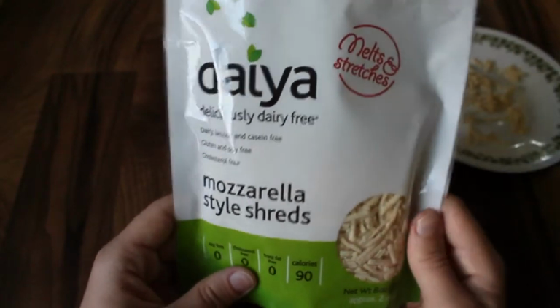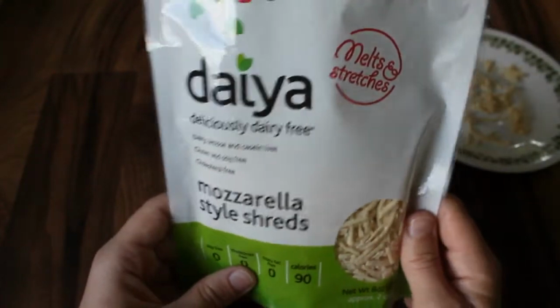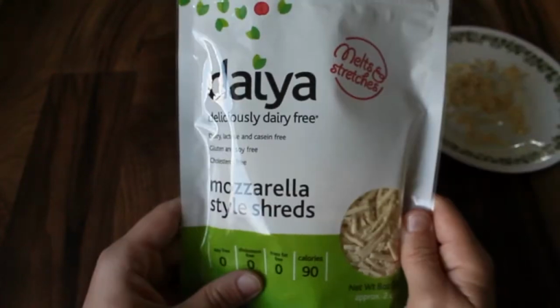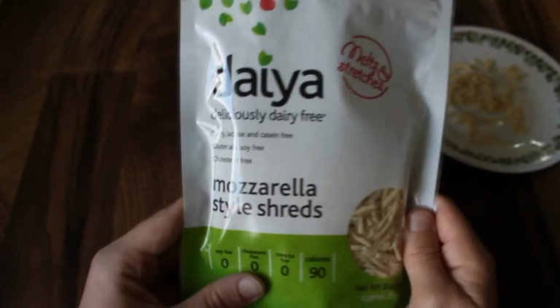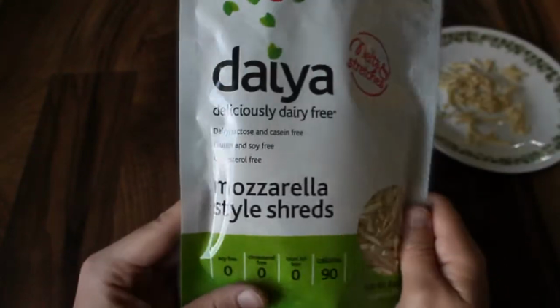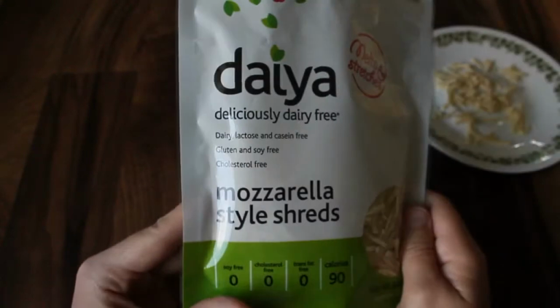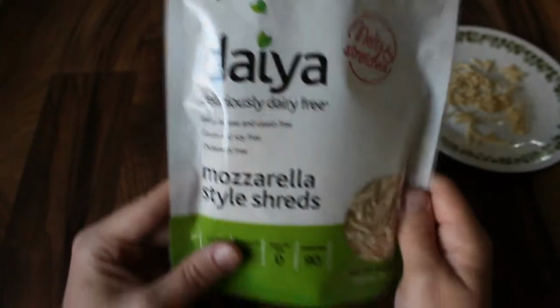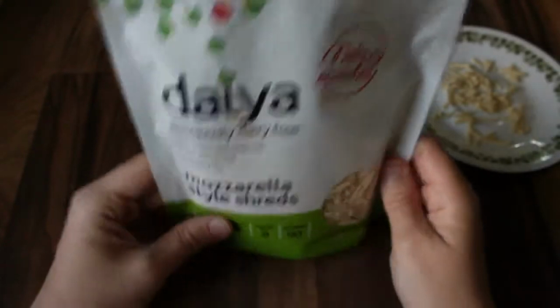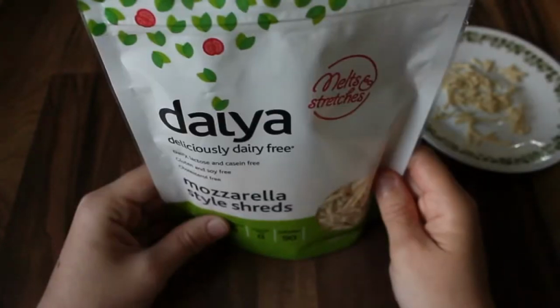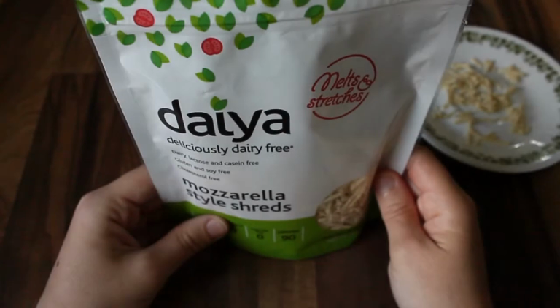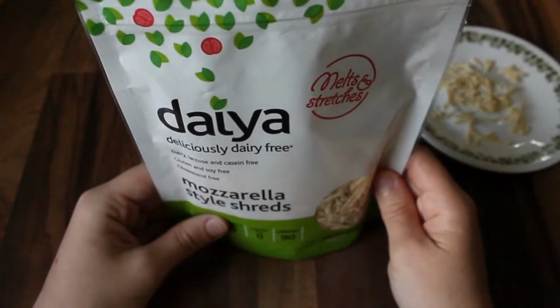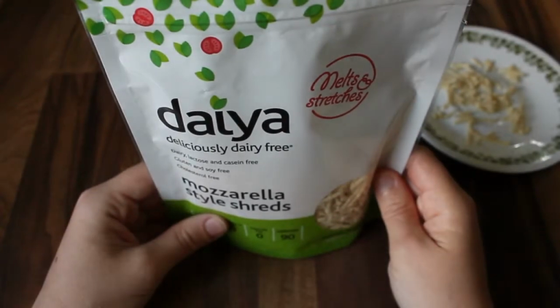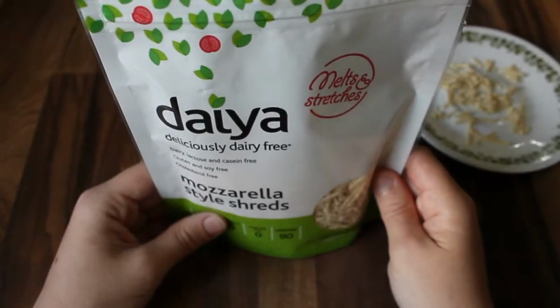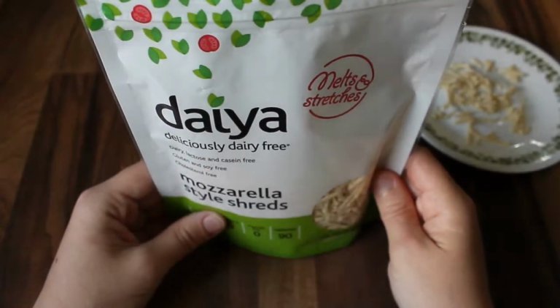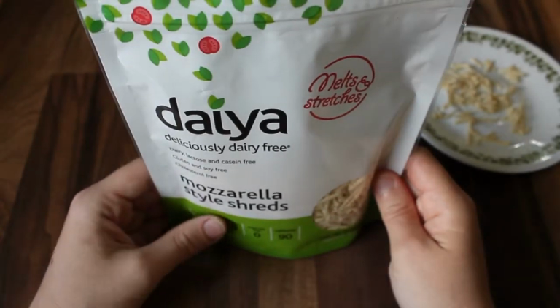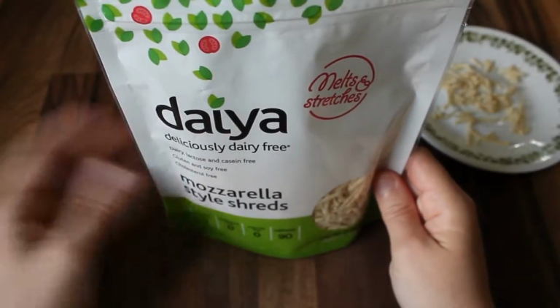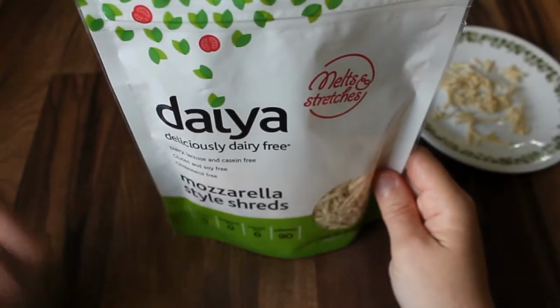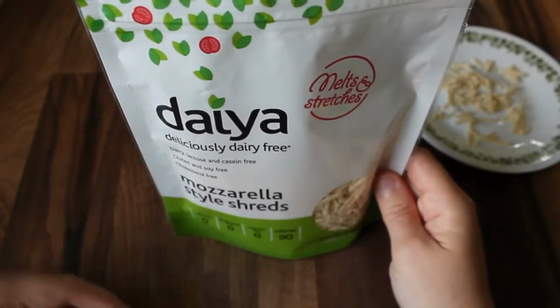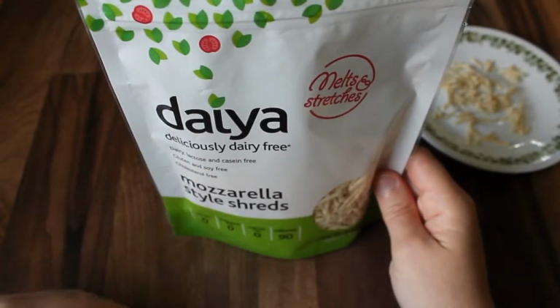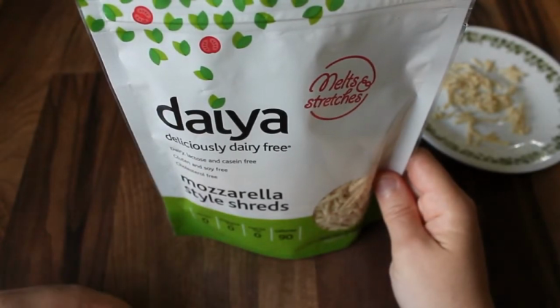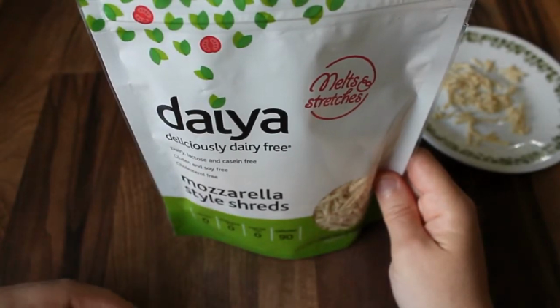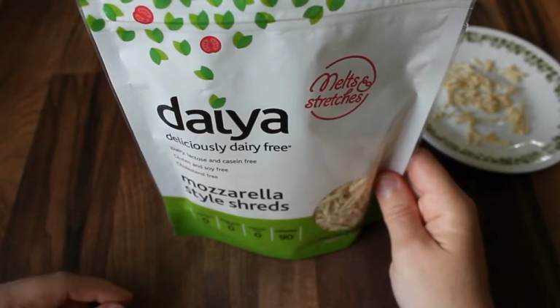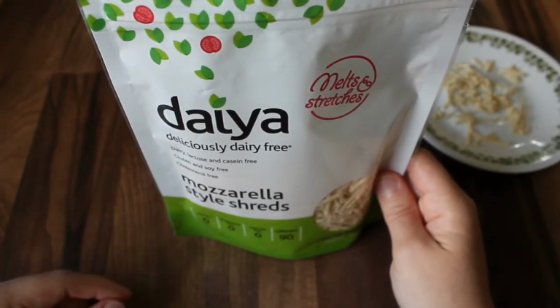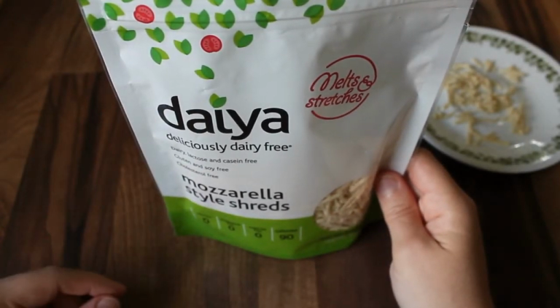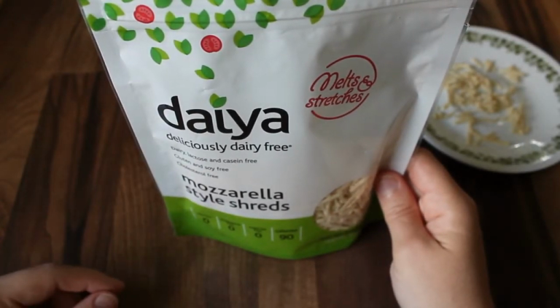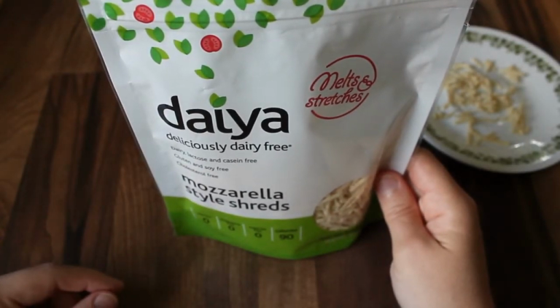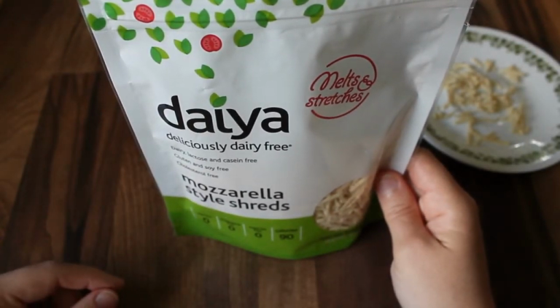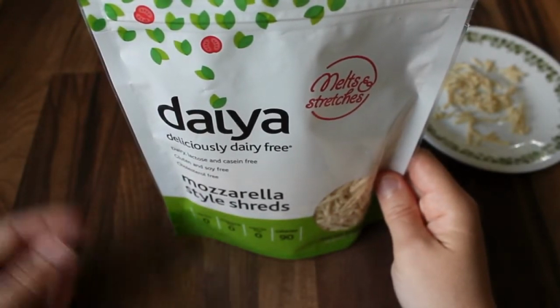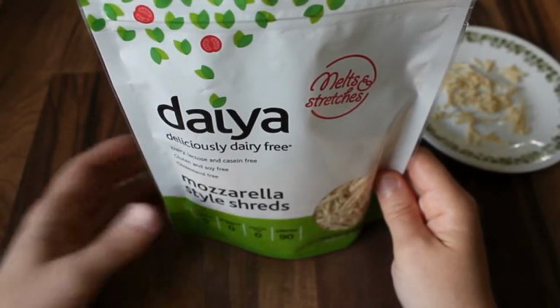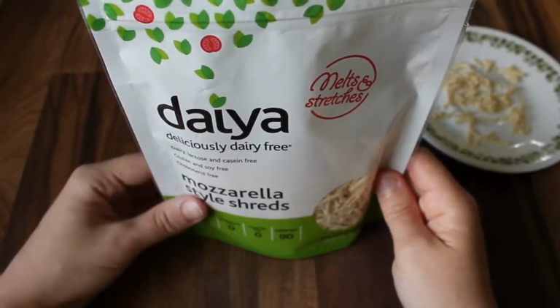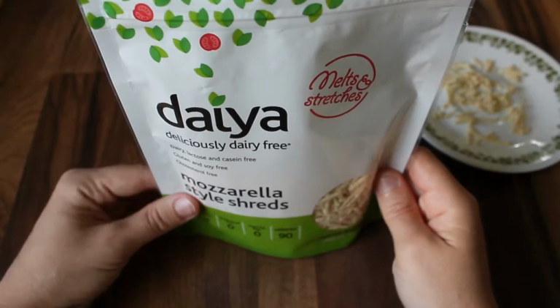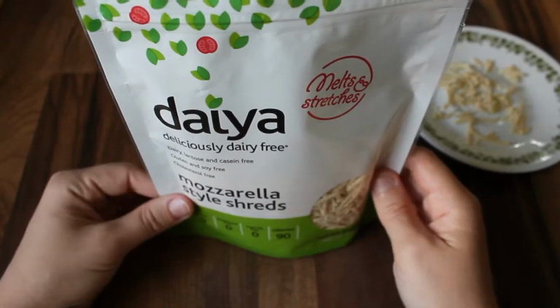If you have any dairy free products that you'd like for me to review in the future, please leave a comment down below so that I can keep my eye out for them. Thank you so much for watching.